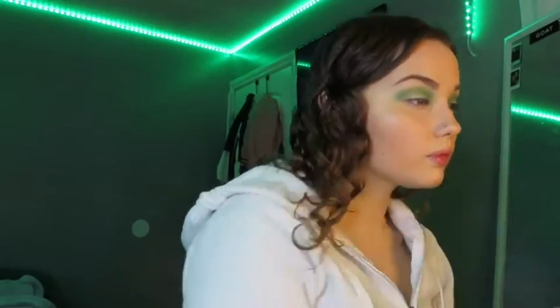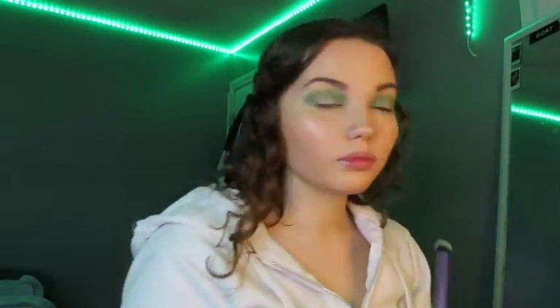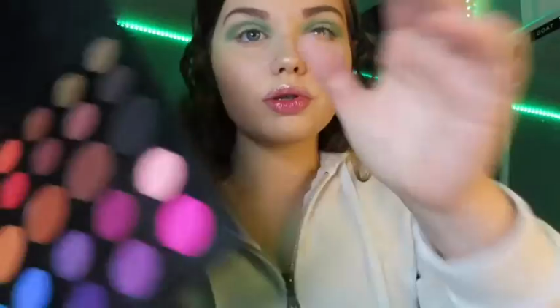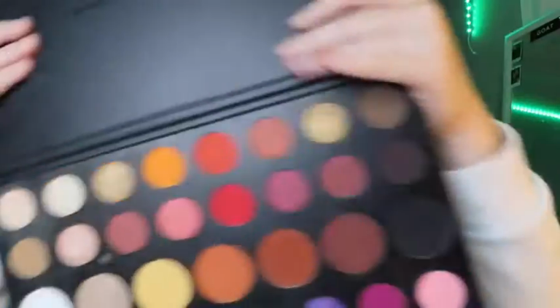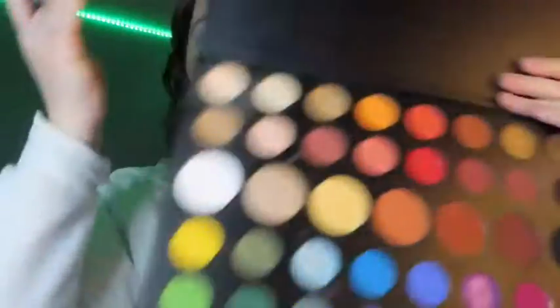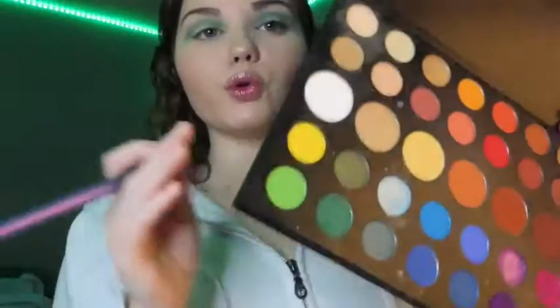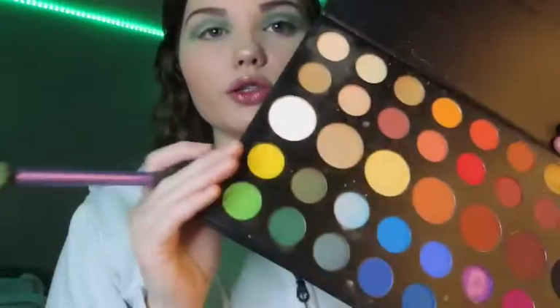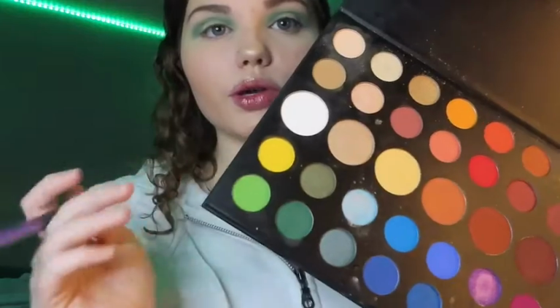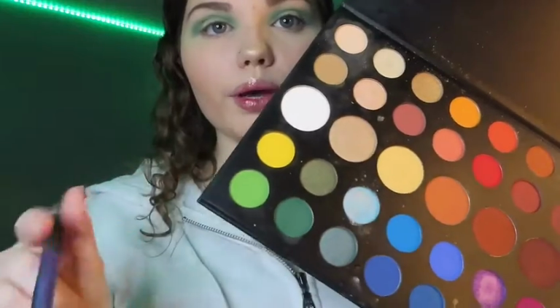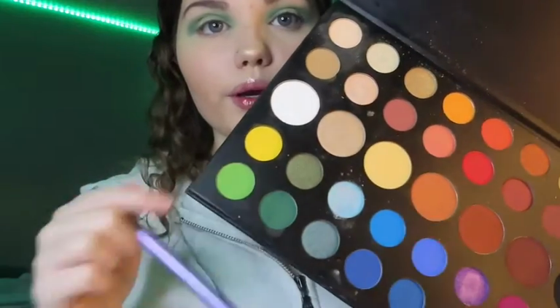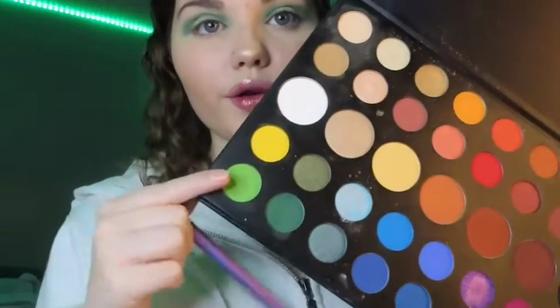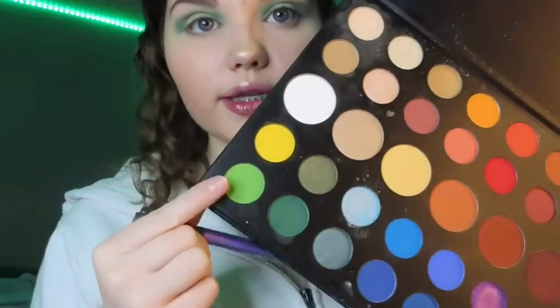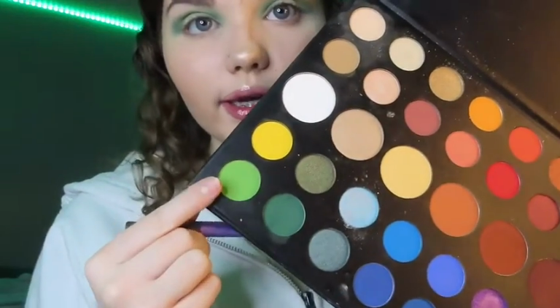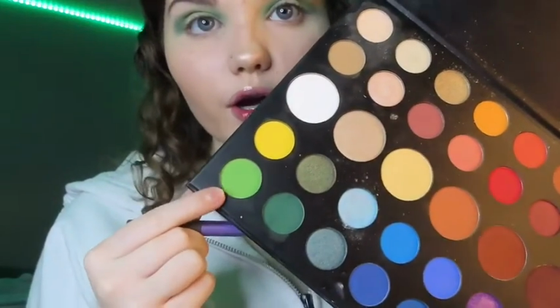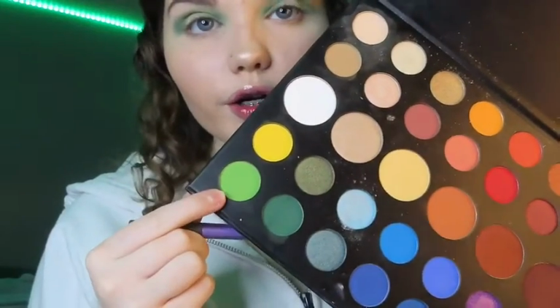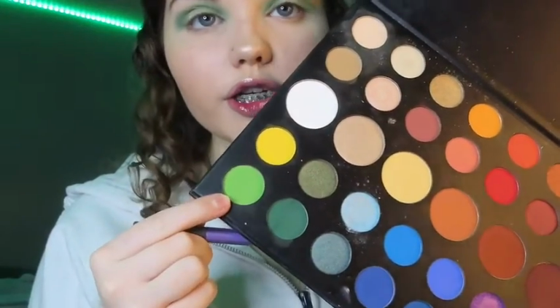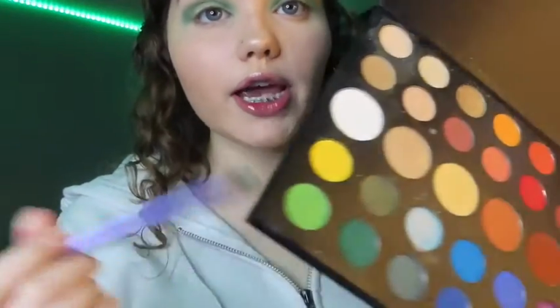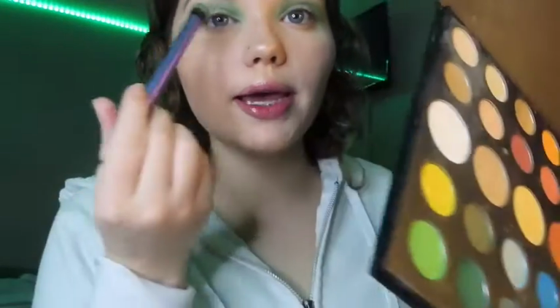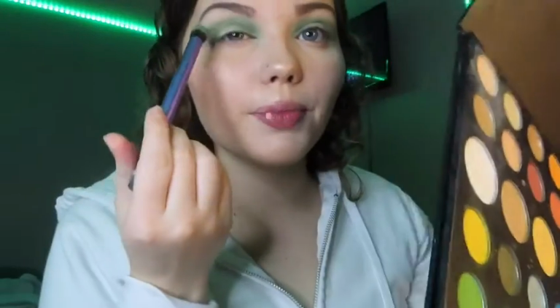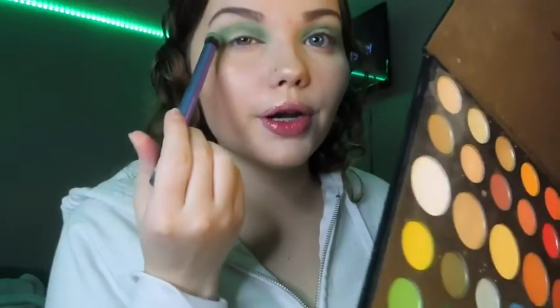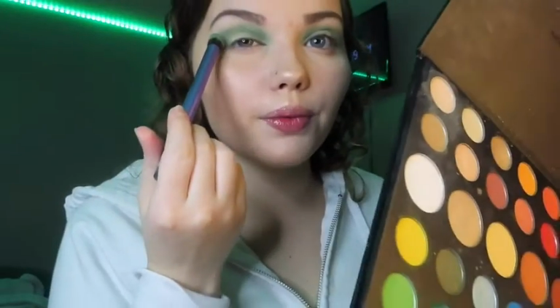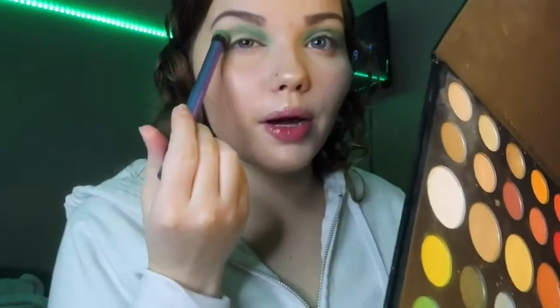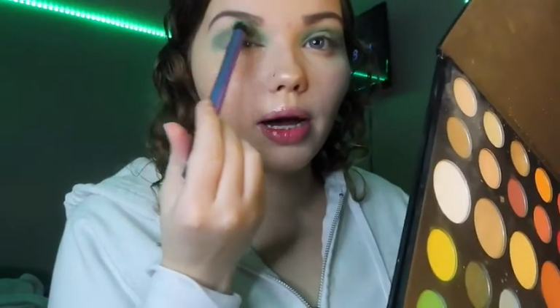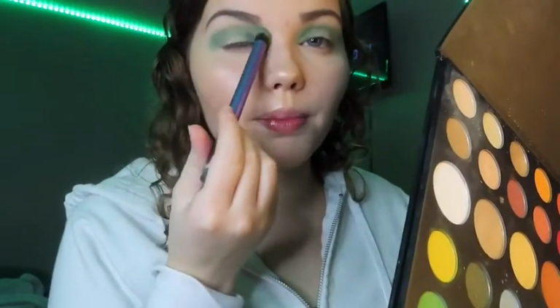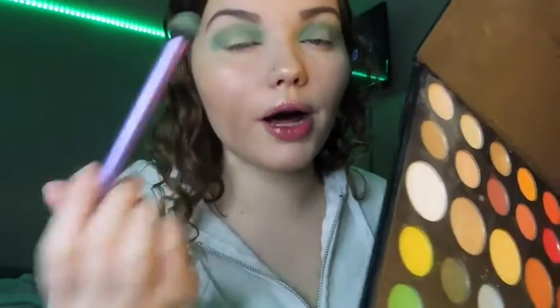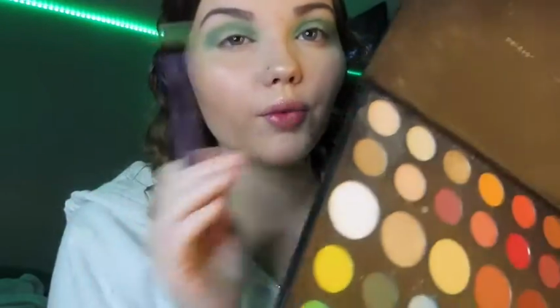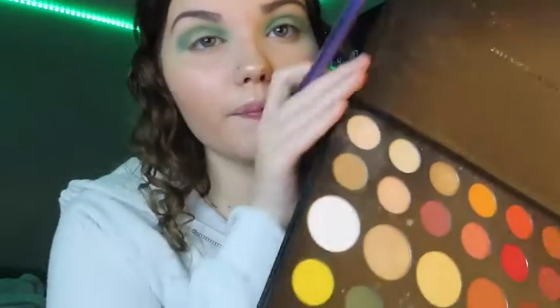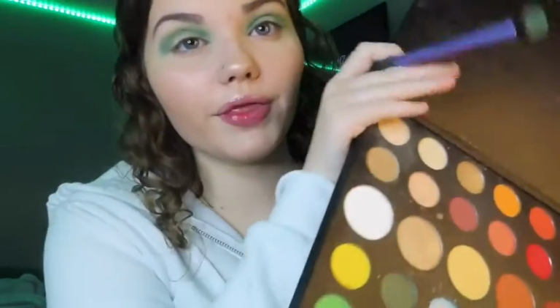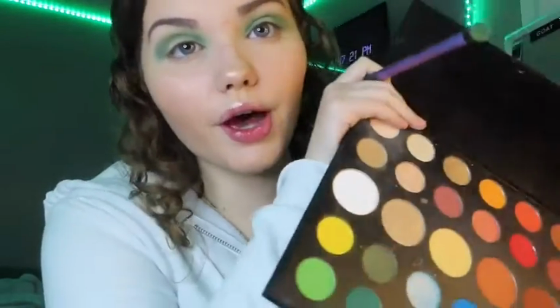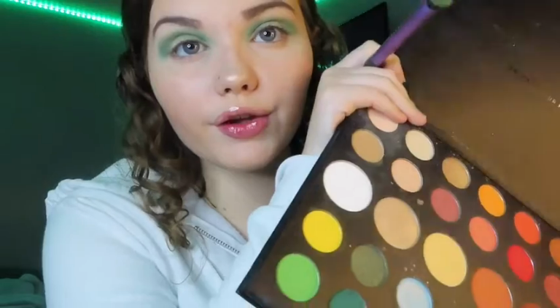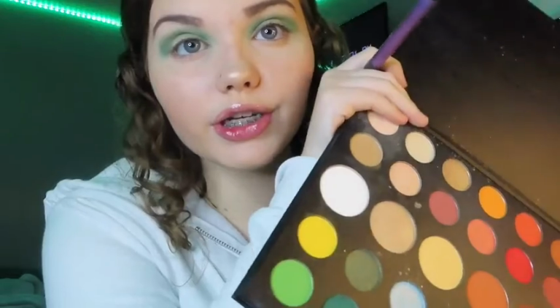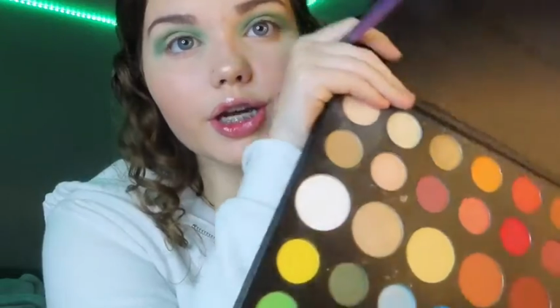So now I'm going to go in with this neon green shade and put it right above where I put that other green shade.